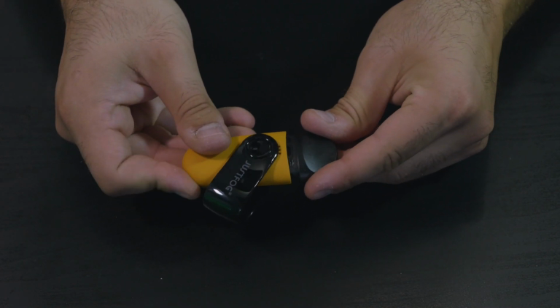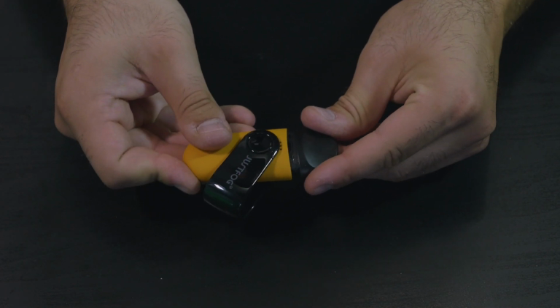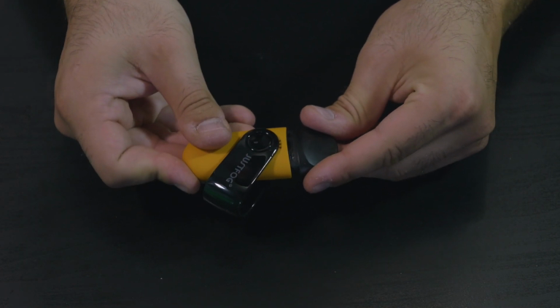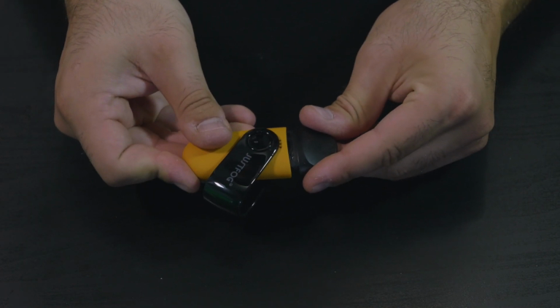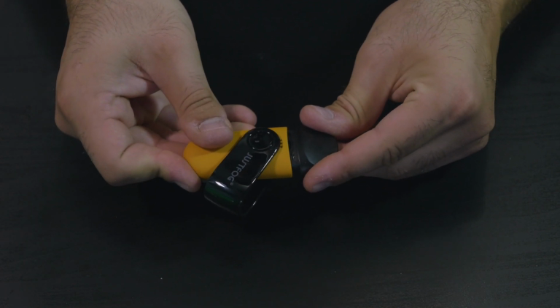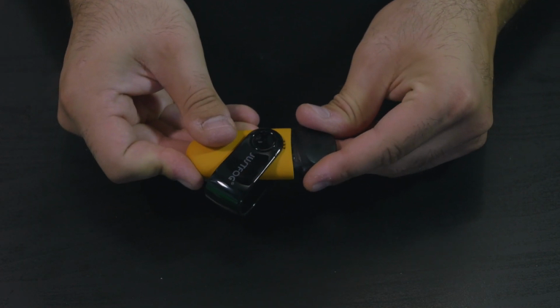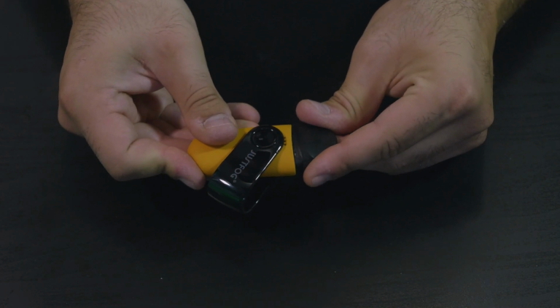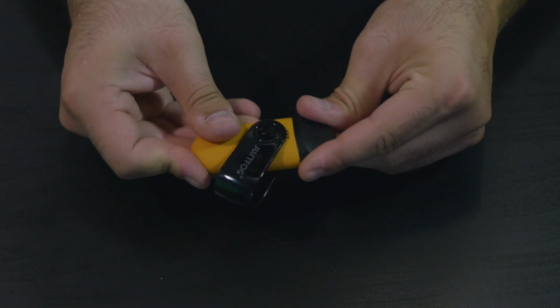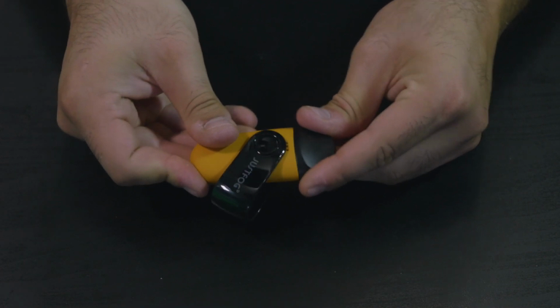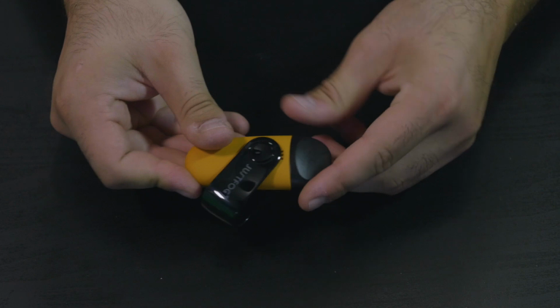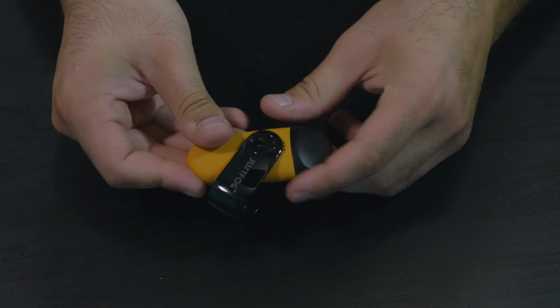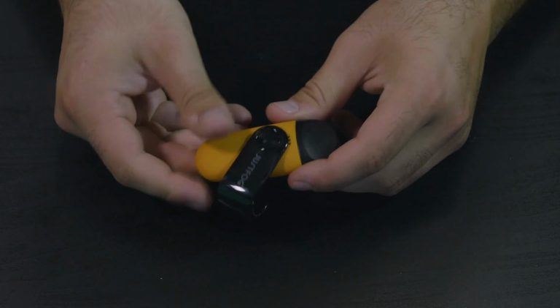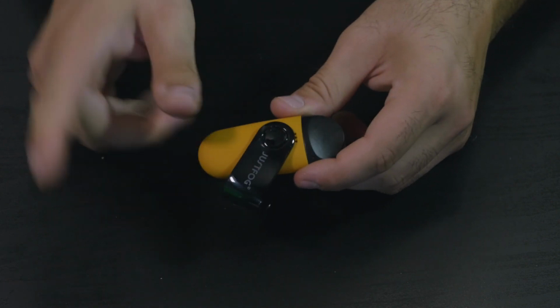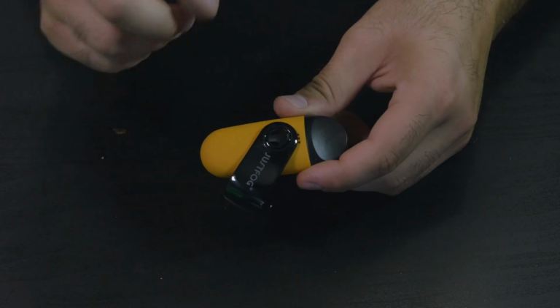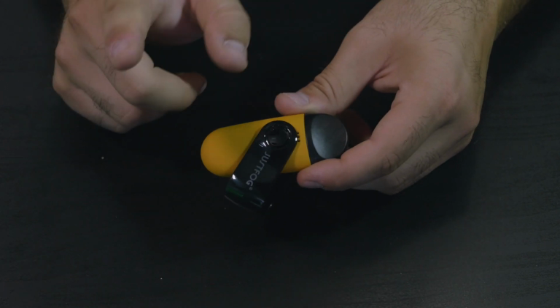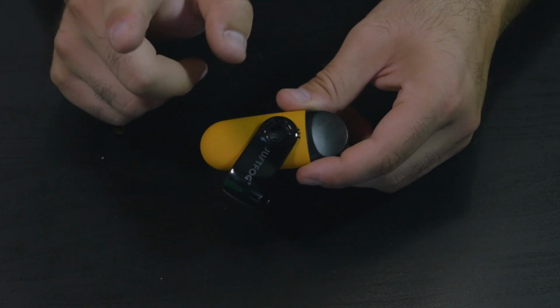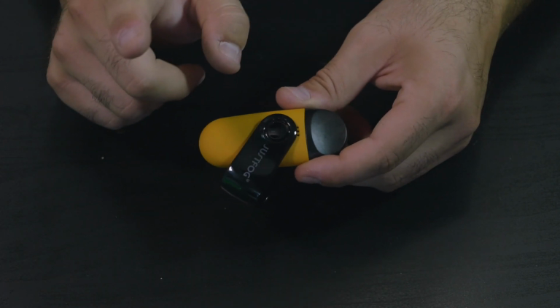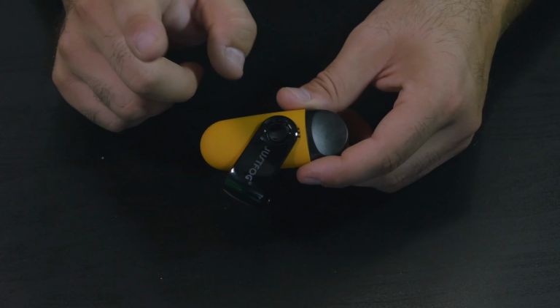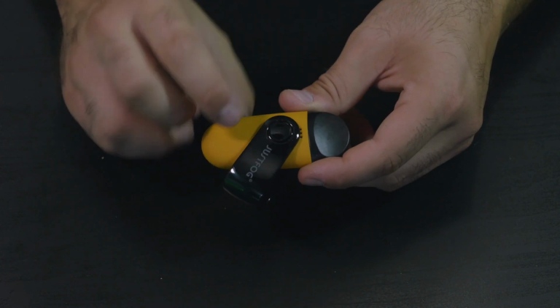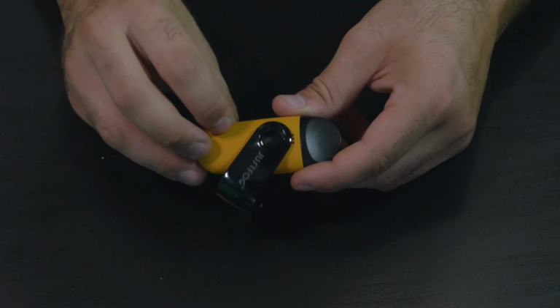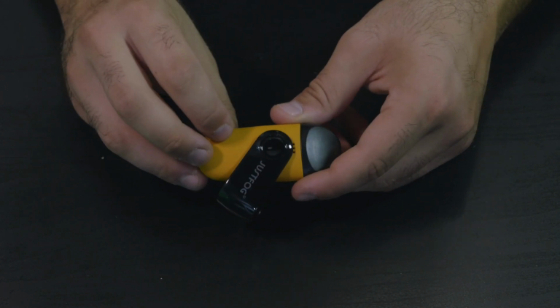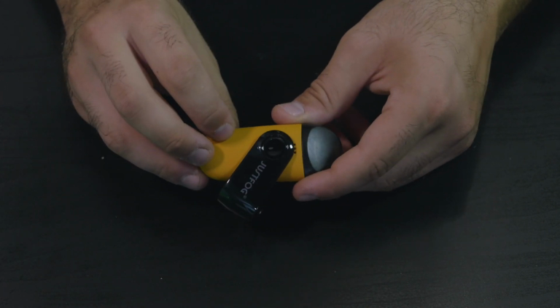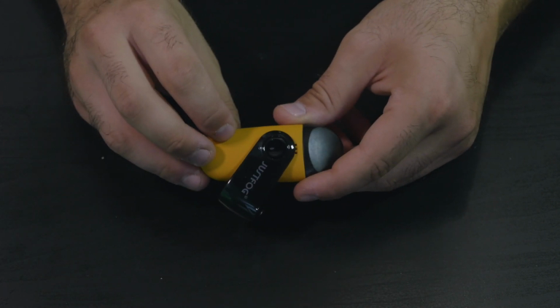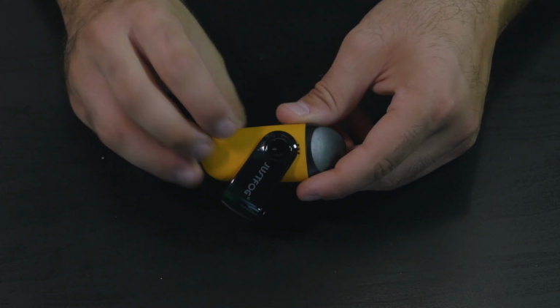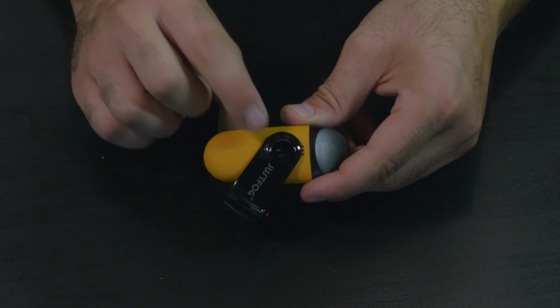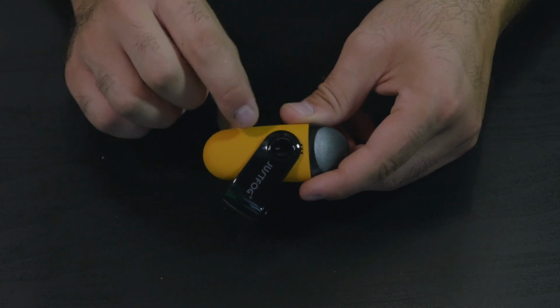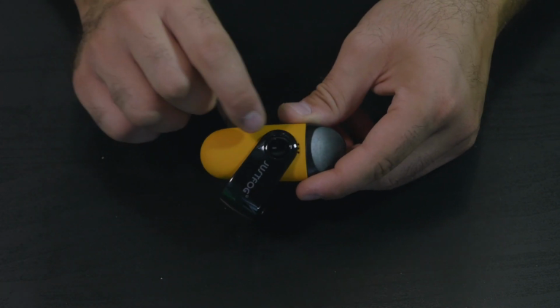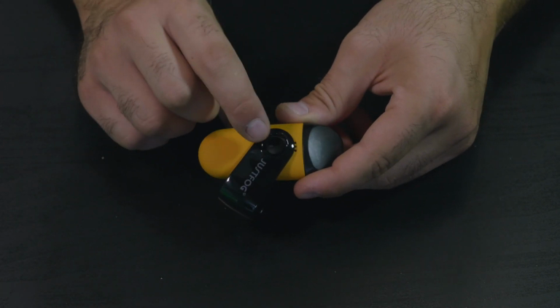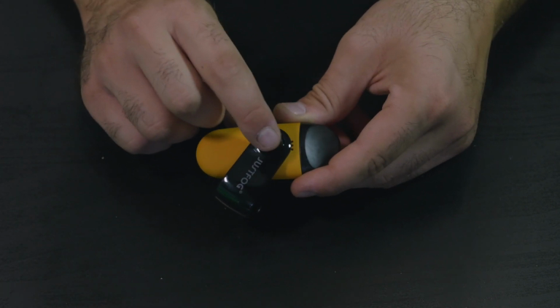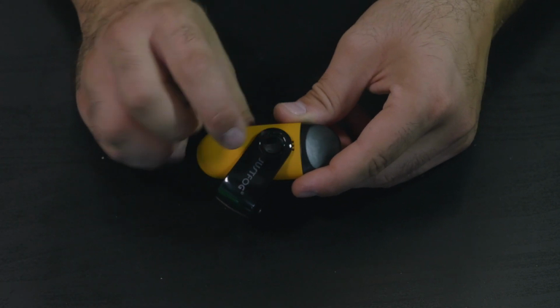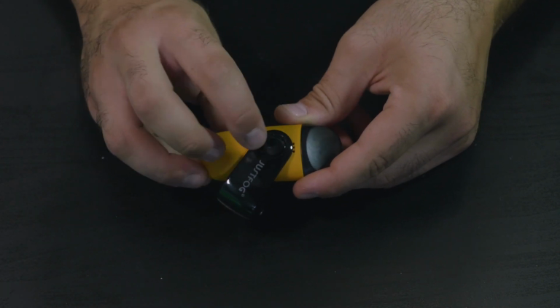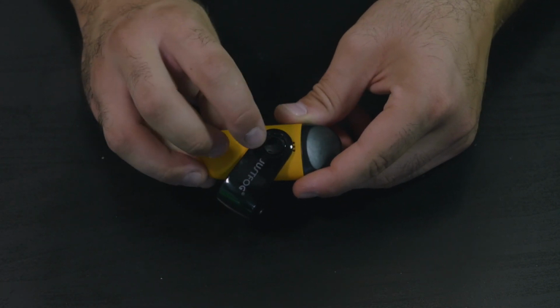Più o meno devono passare due fori dell'aria quando guardate nell'angolo destro e sinistro. Inserite il pod e vediamo l'accensione: per accenderlo, 5 clic.